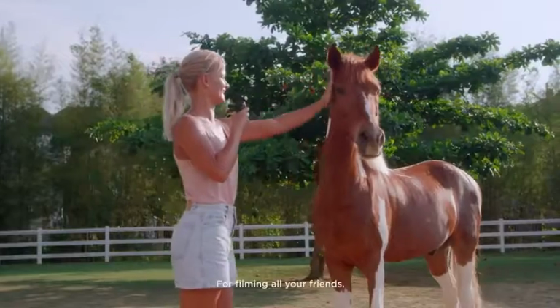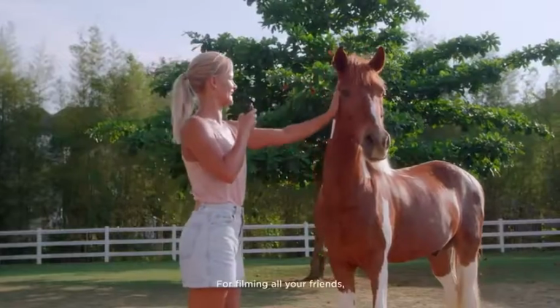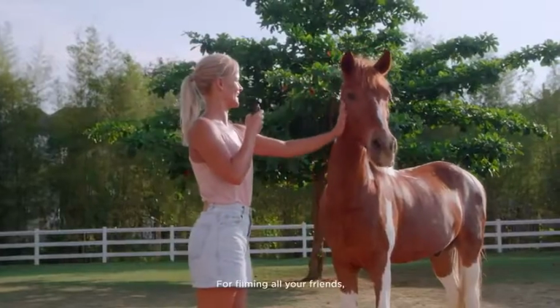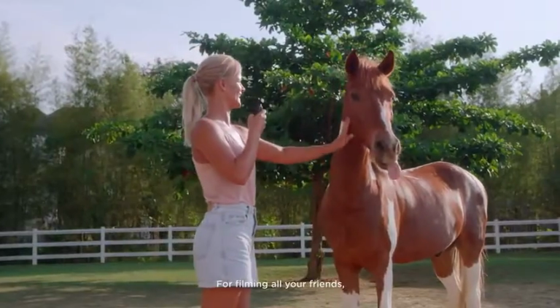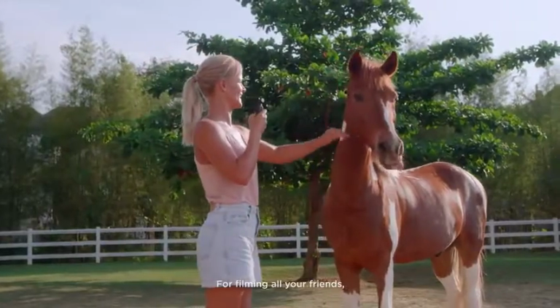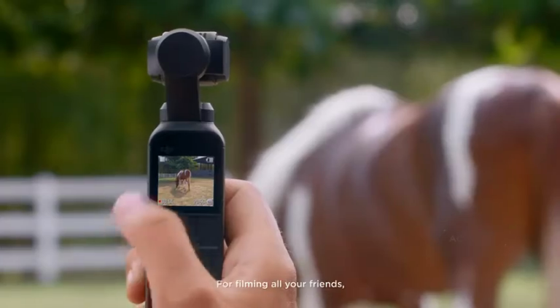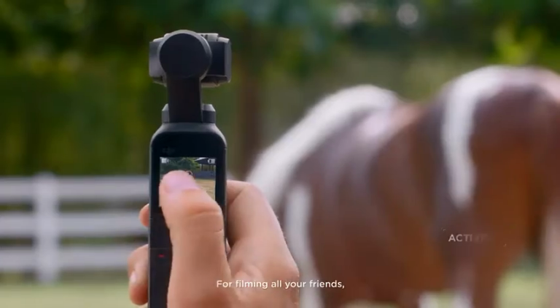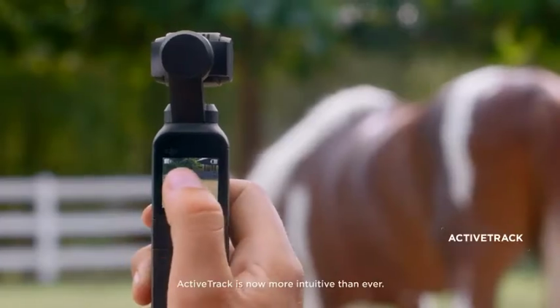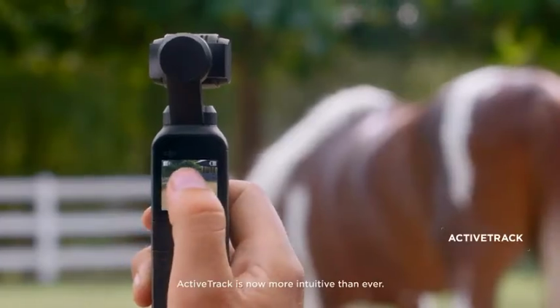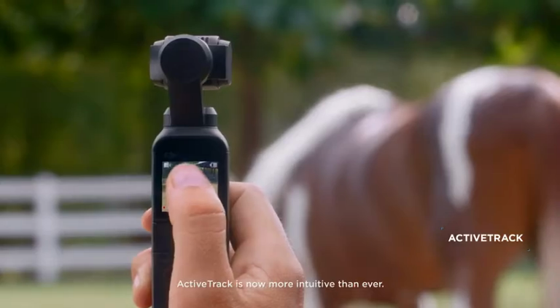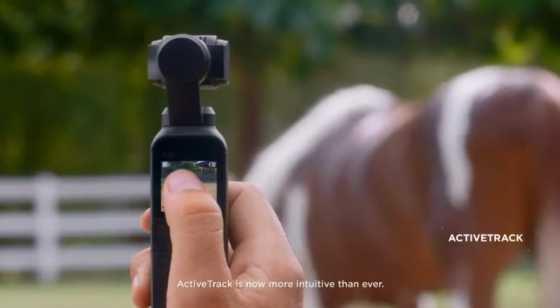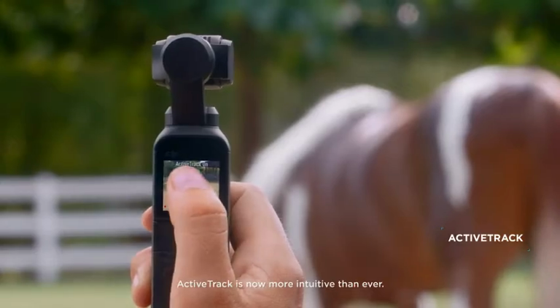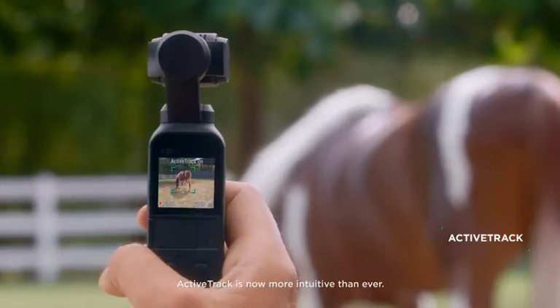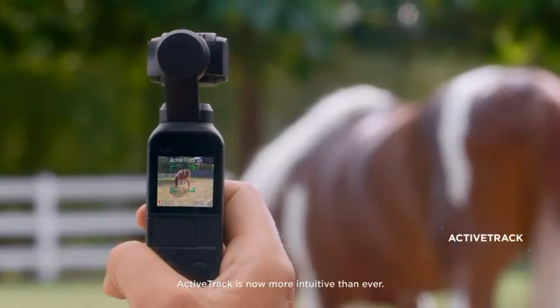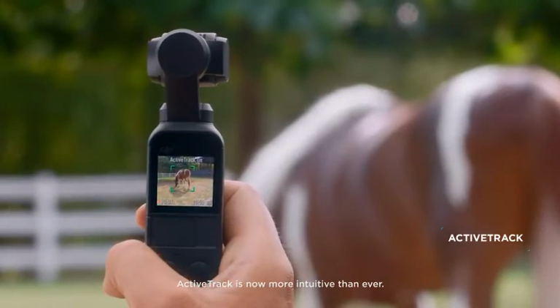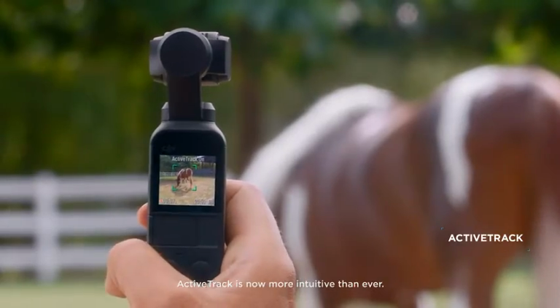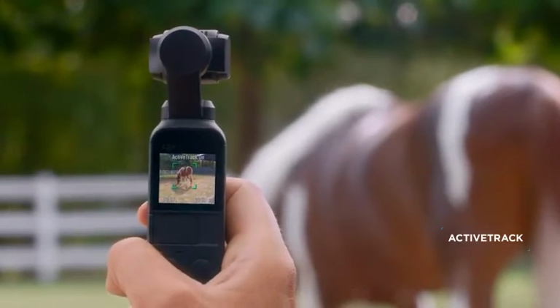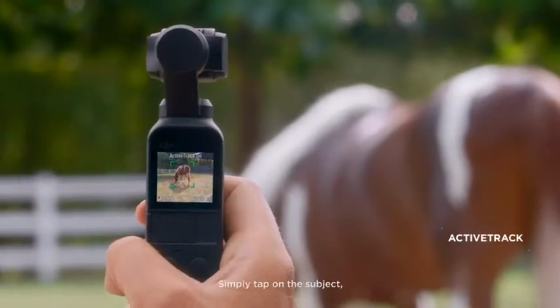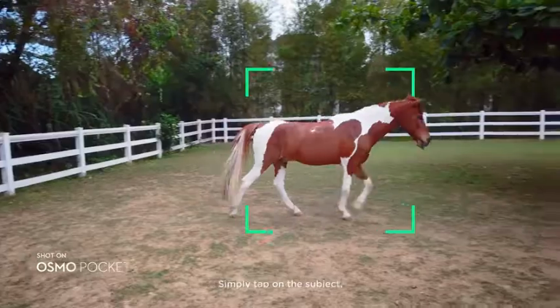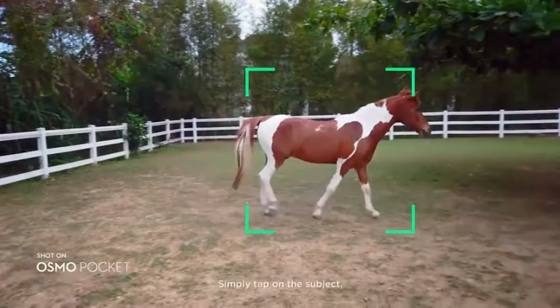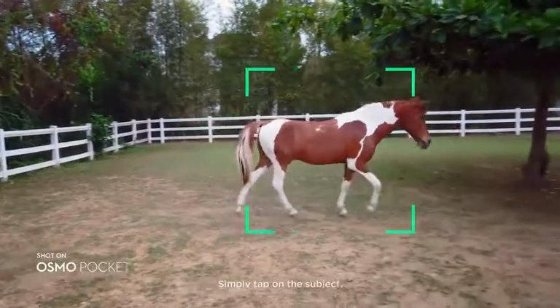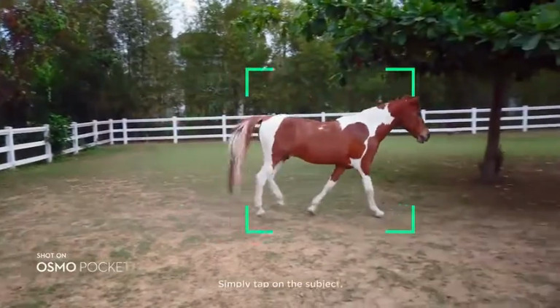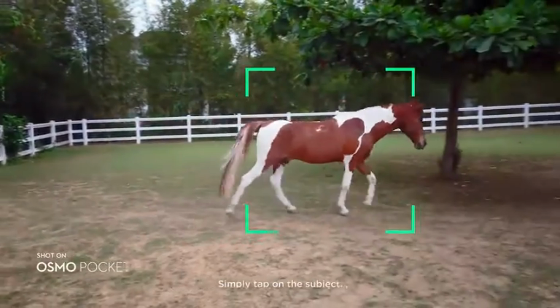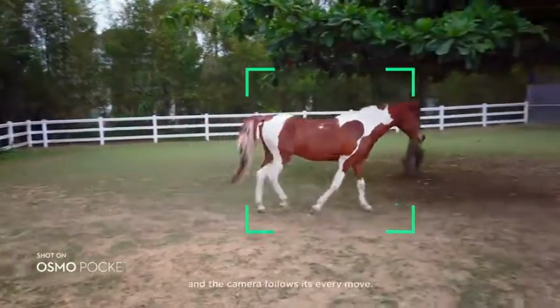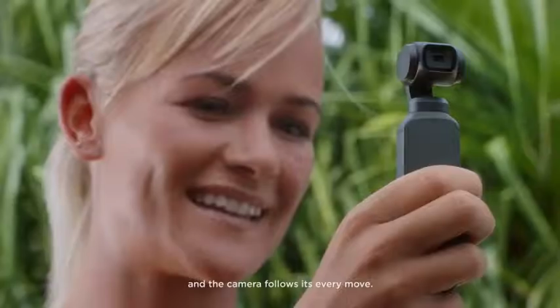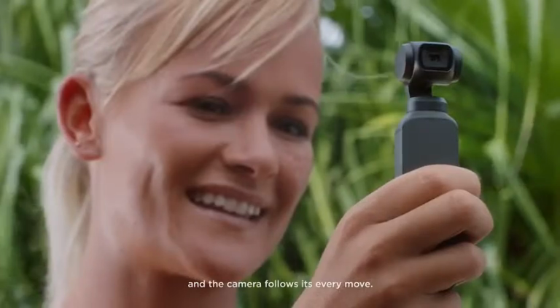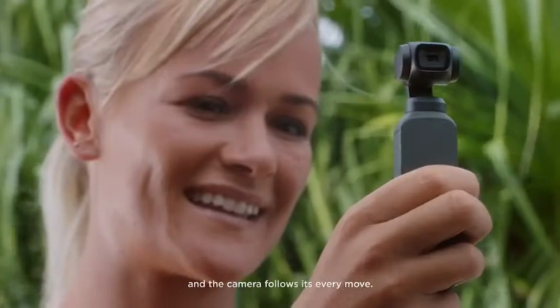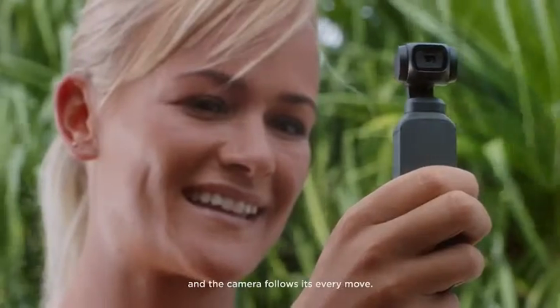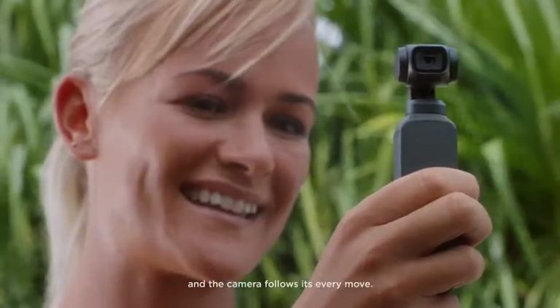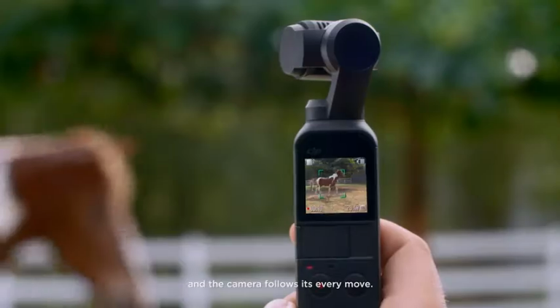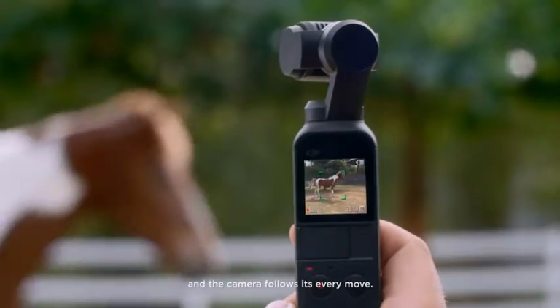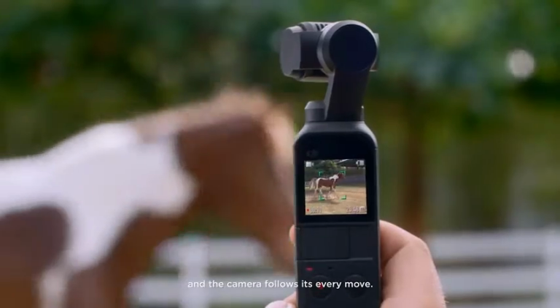For filming all your friends, ActiveTrack is now more intuitive than ever. Simply tap on the subject and the camera follows its every move.